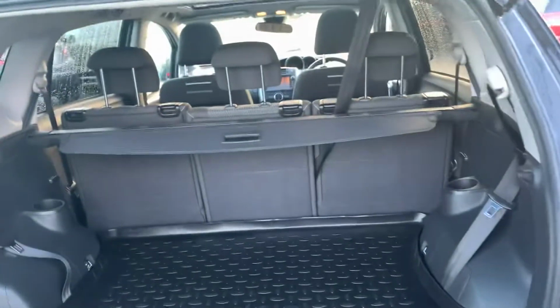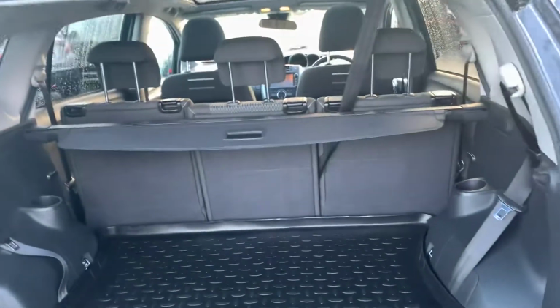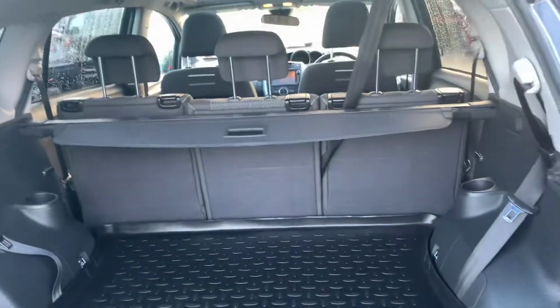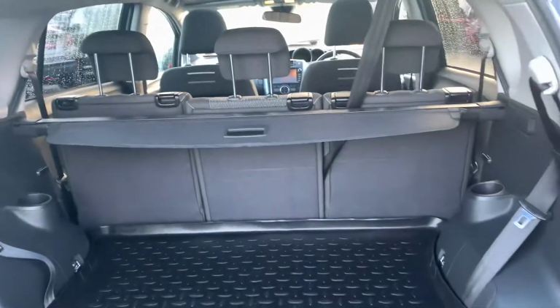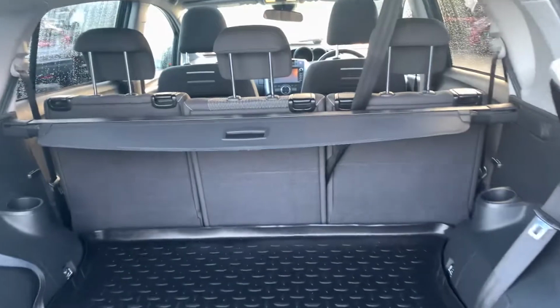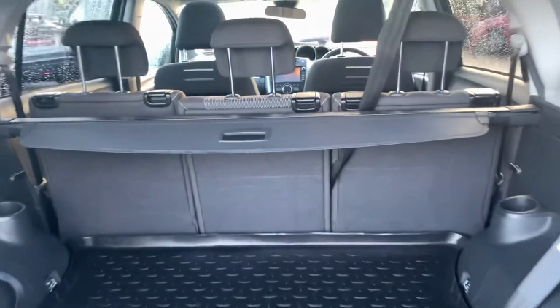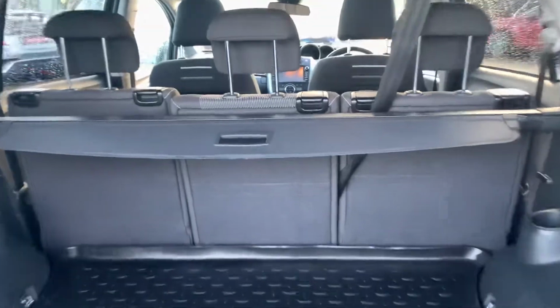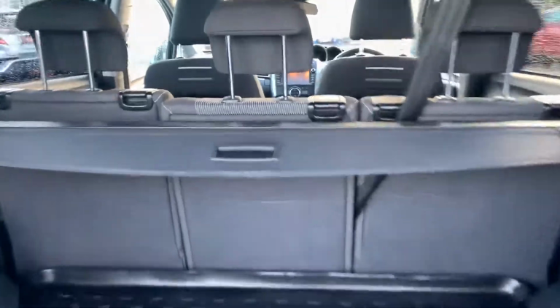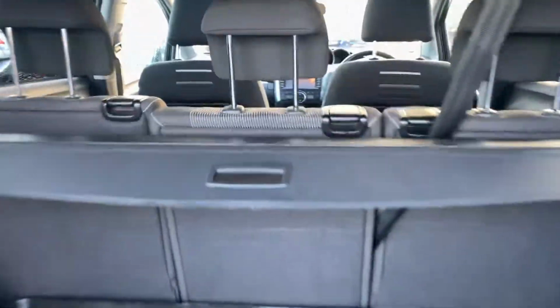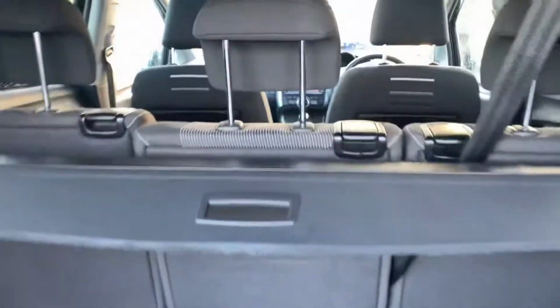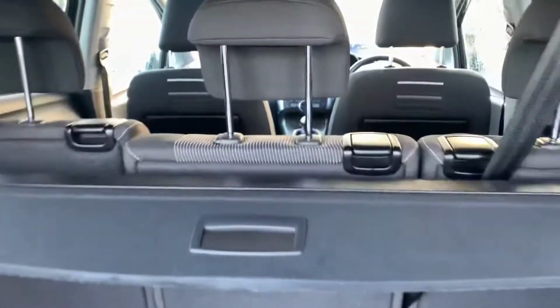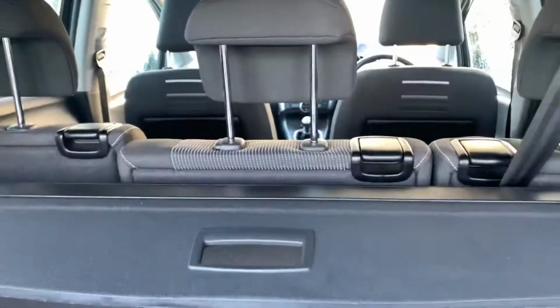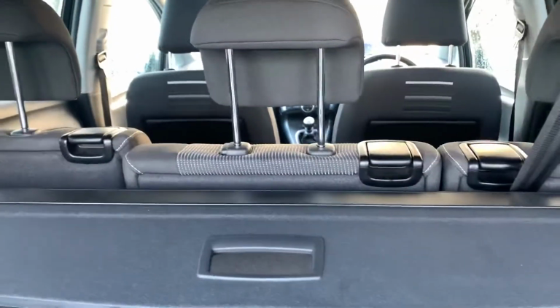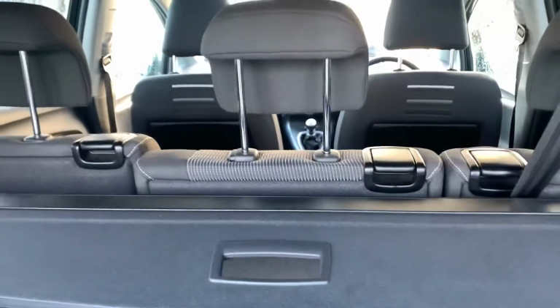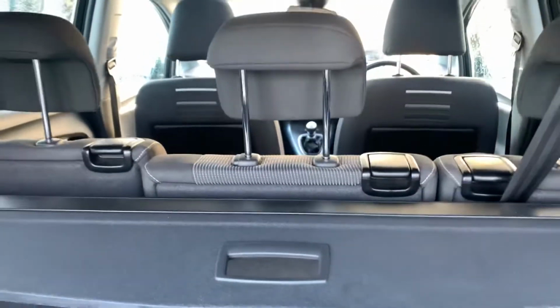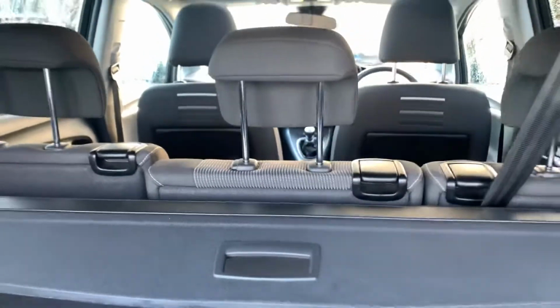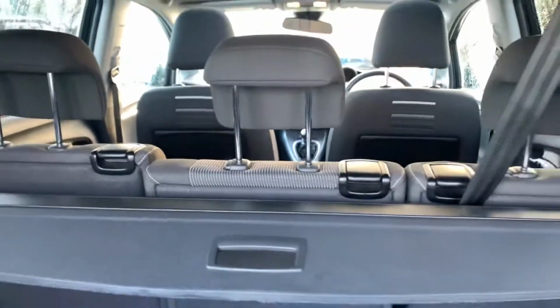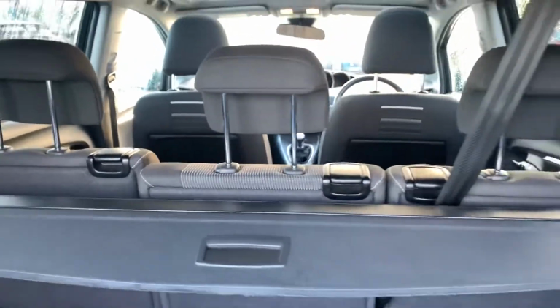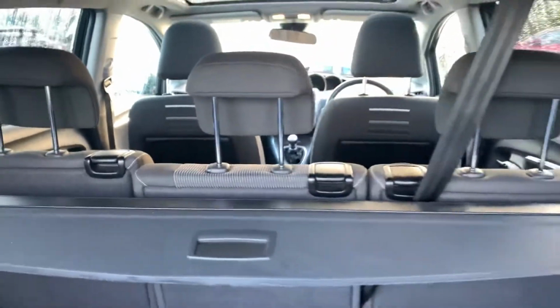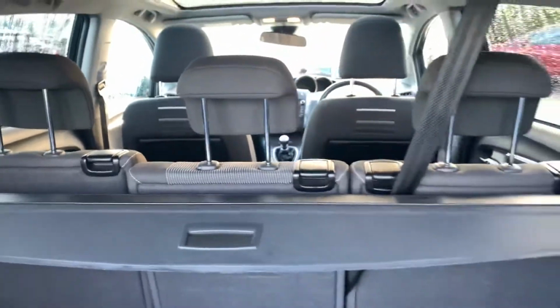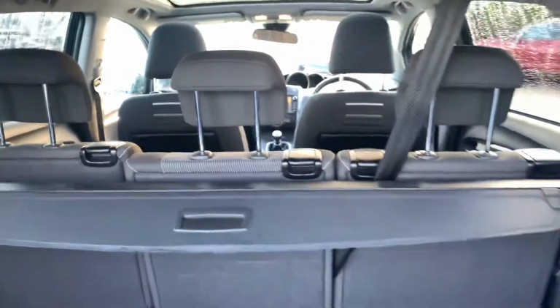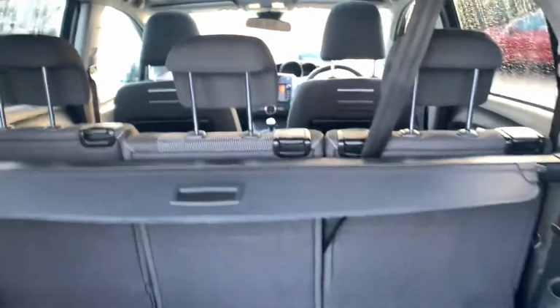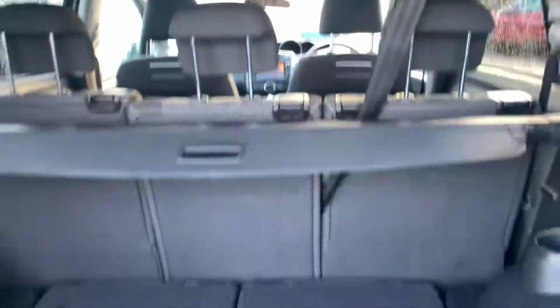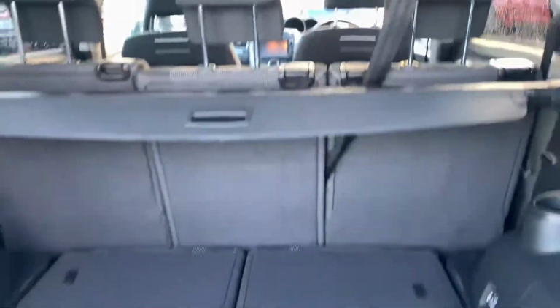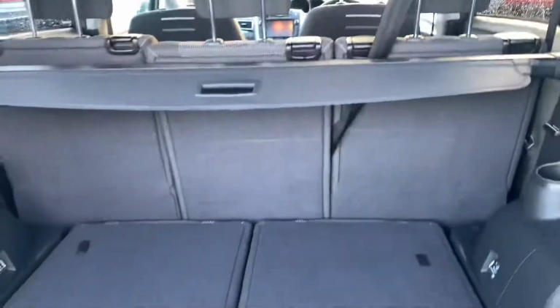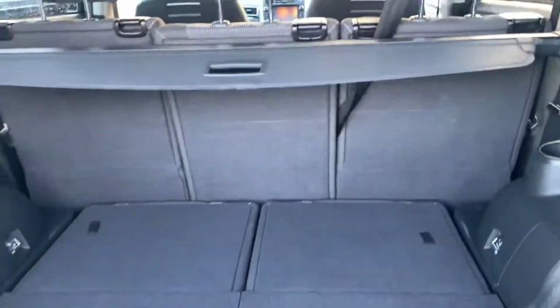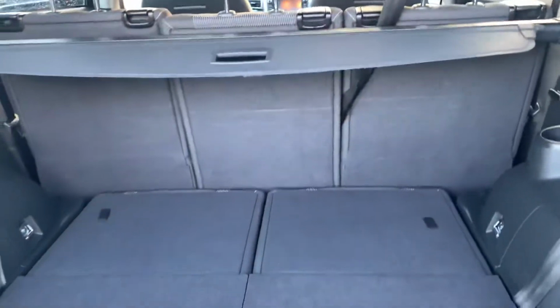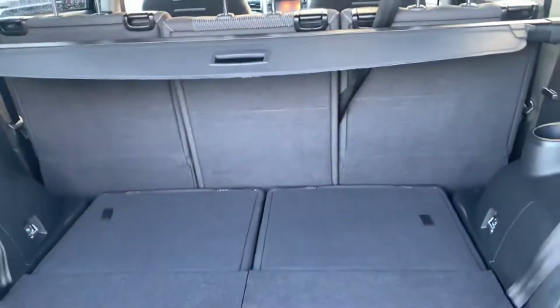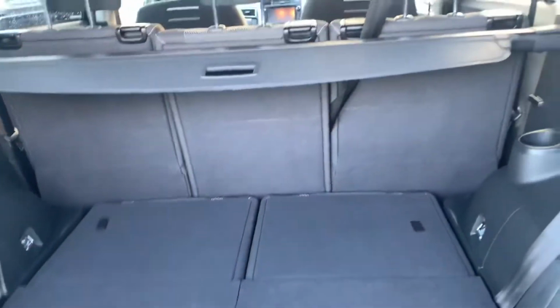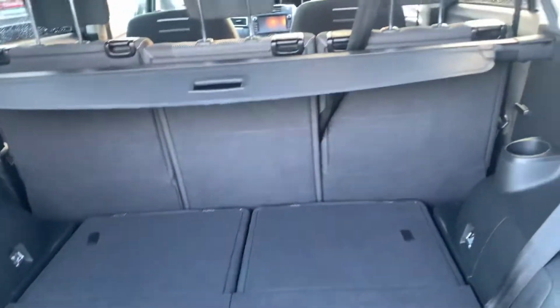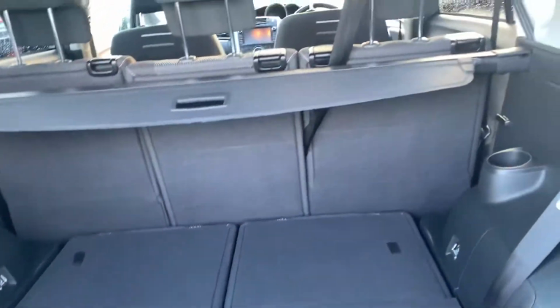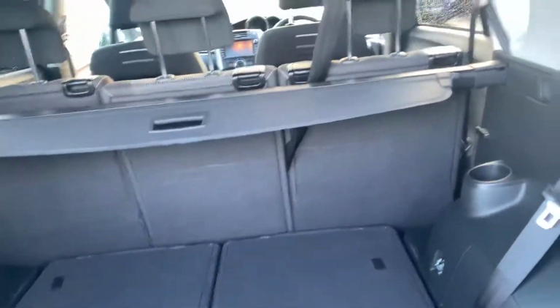This car is a seven seater. These are folded down in the back there to make a five seater today.